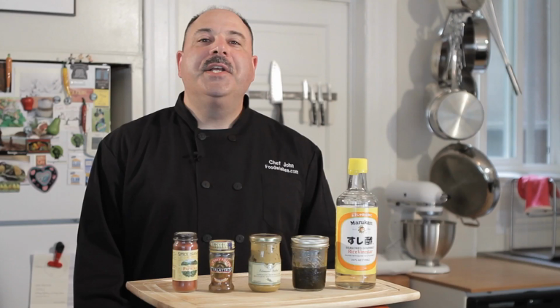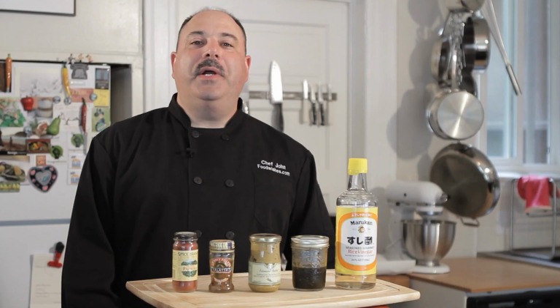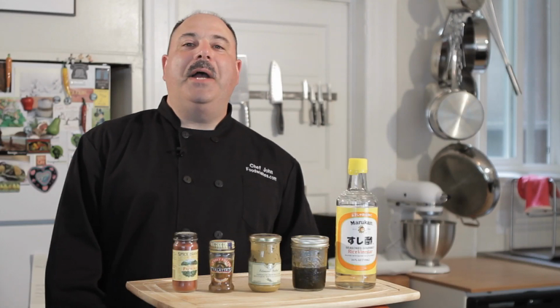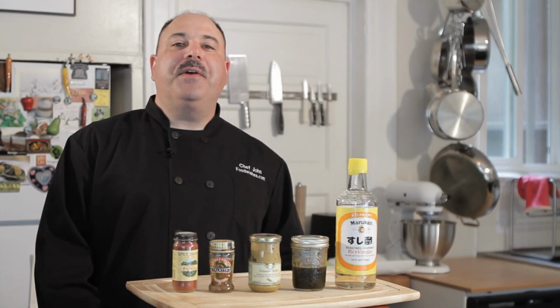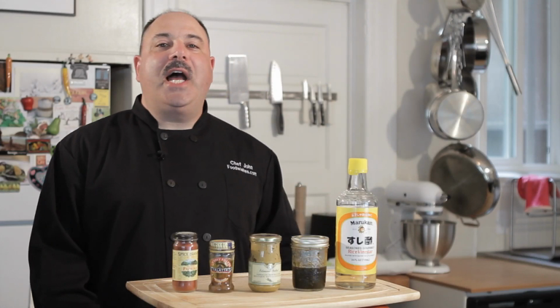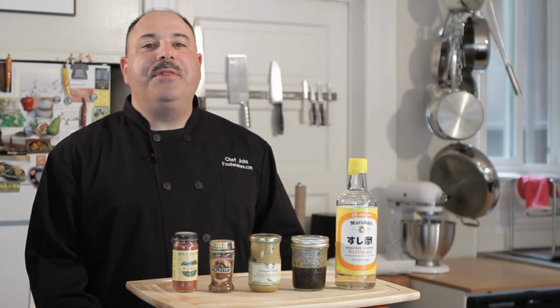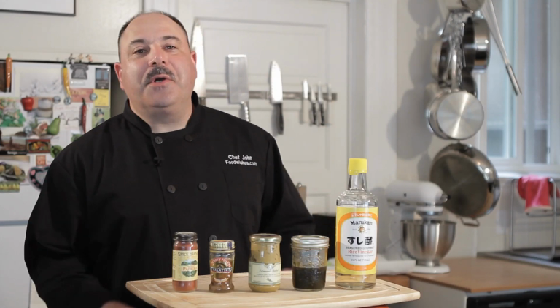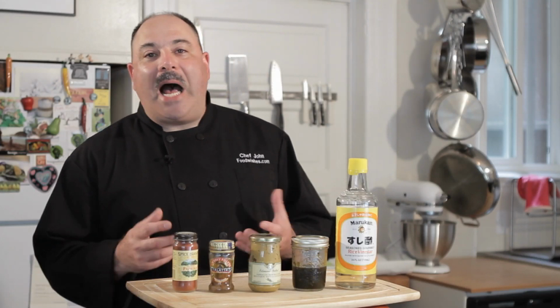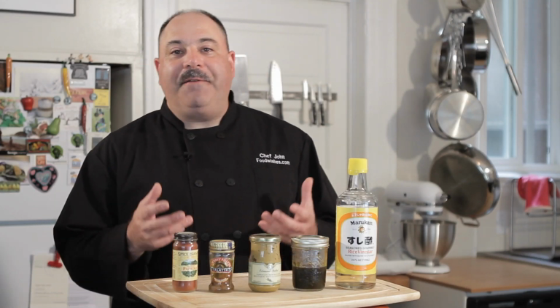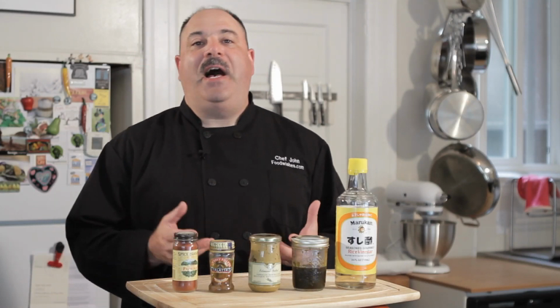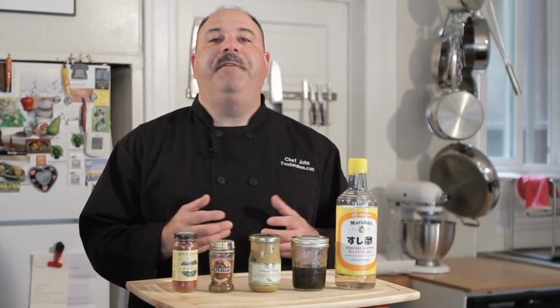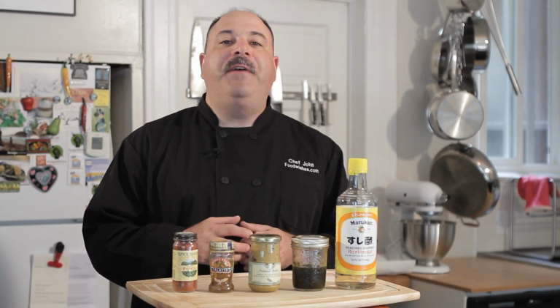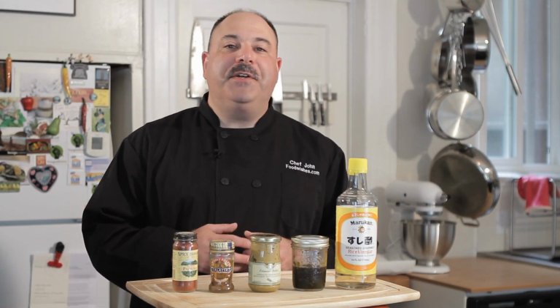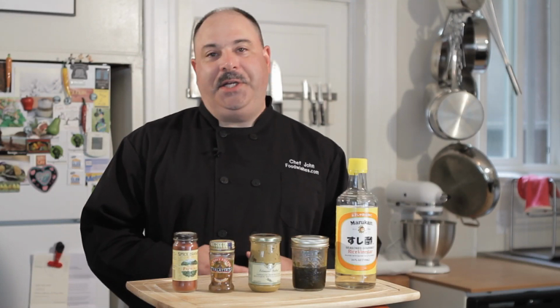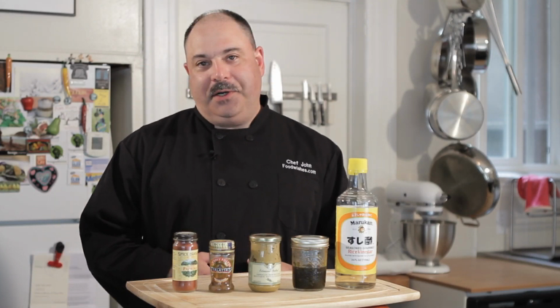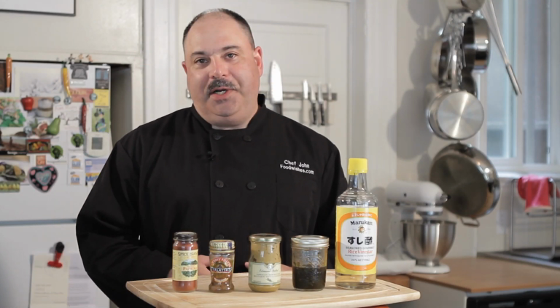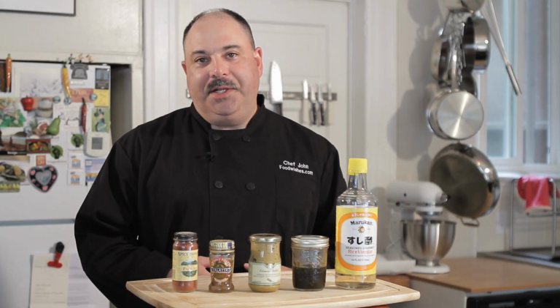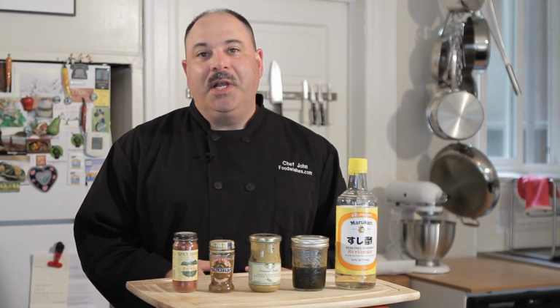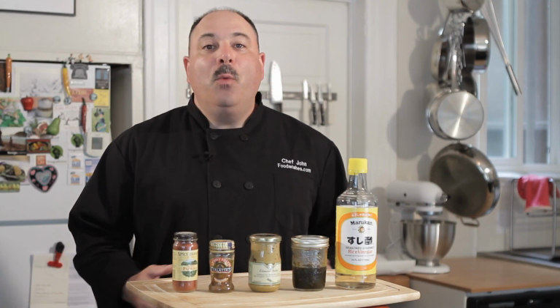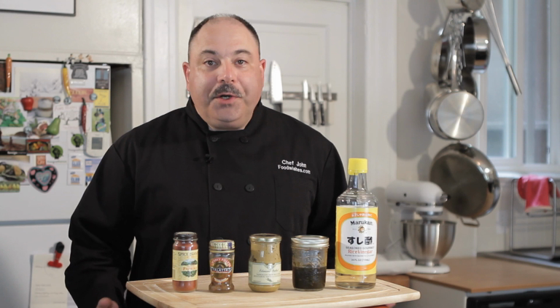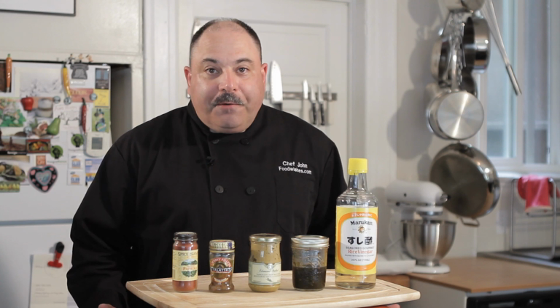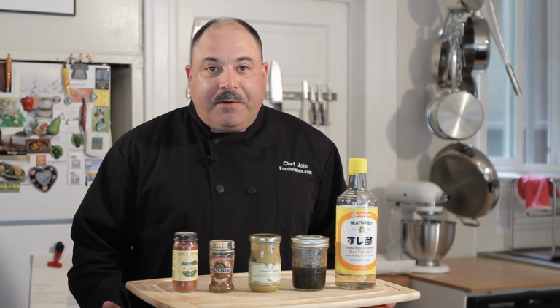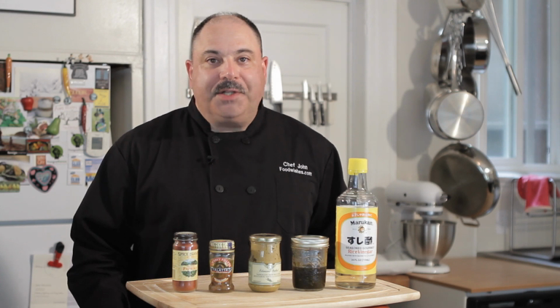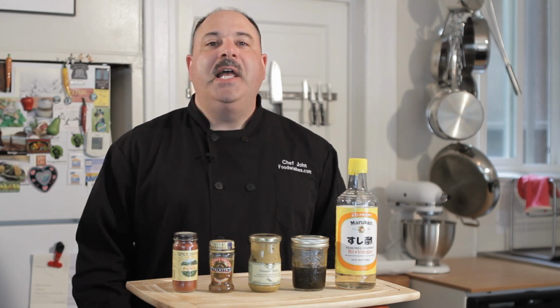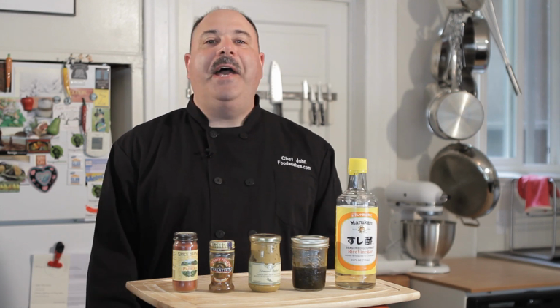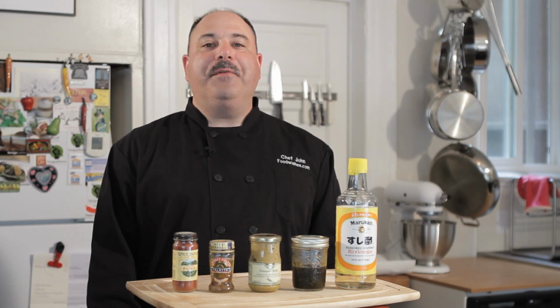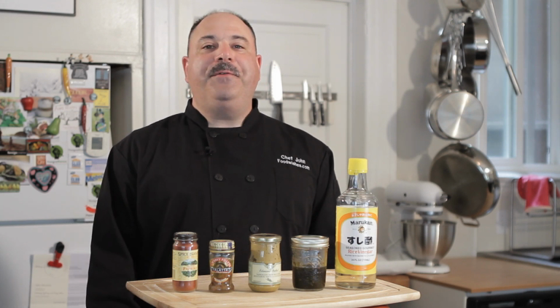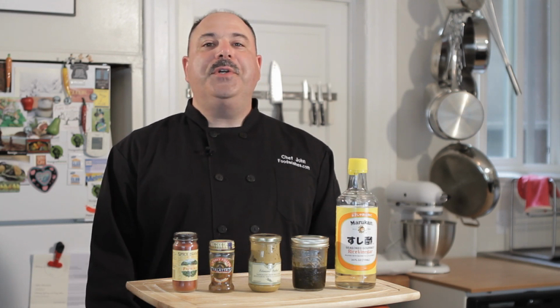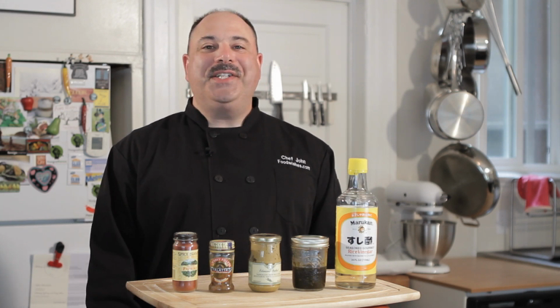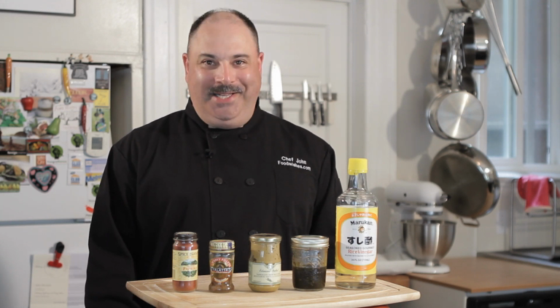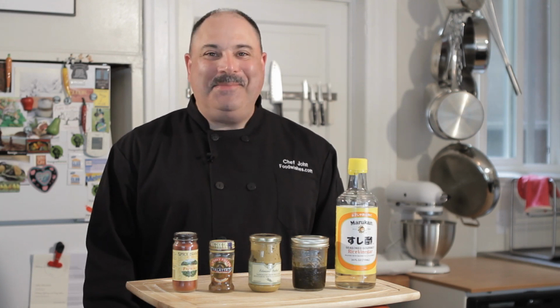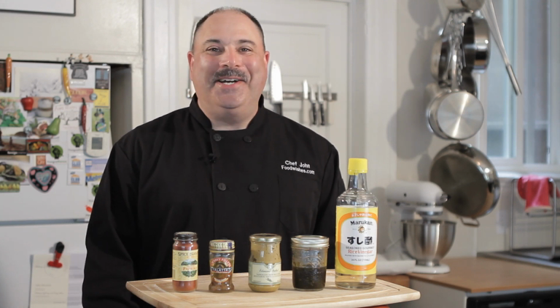So anyway, I'm Chef John — those are my five favorite secret ingredients. What are your favorites? Head over to Food Wishes and let me know.